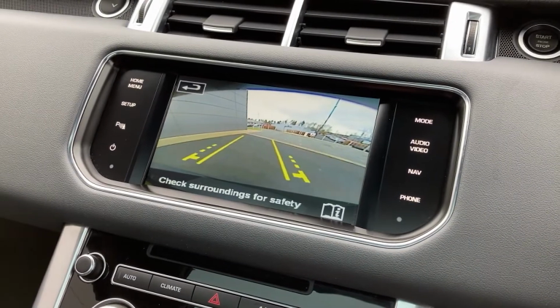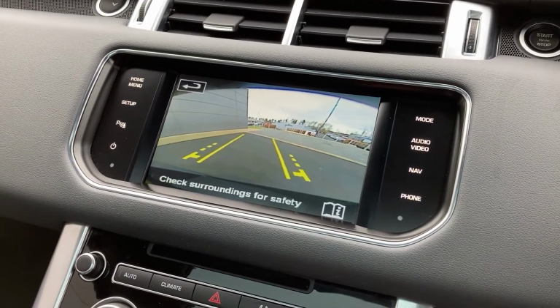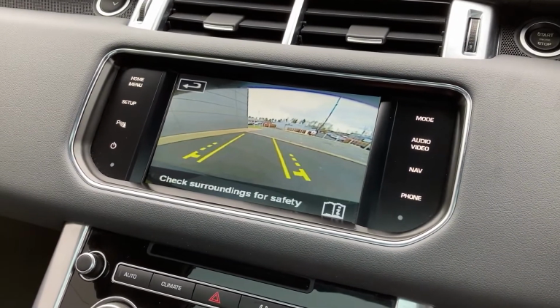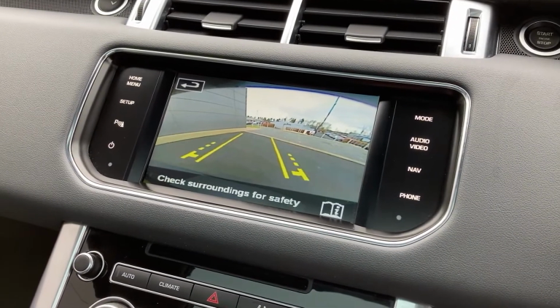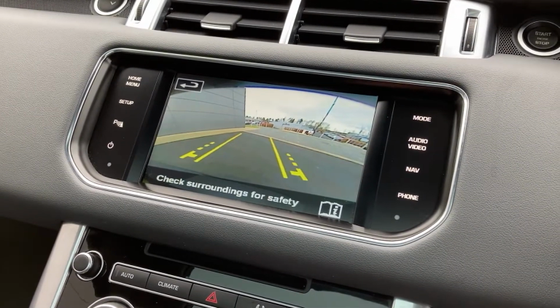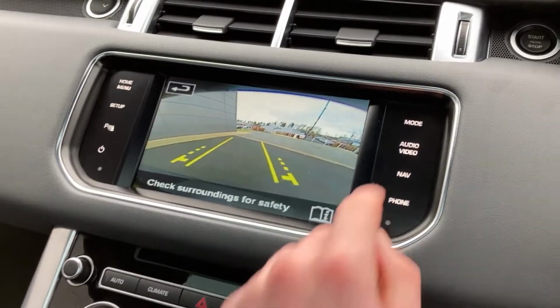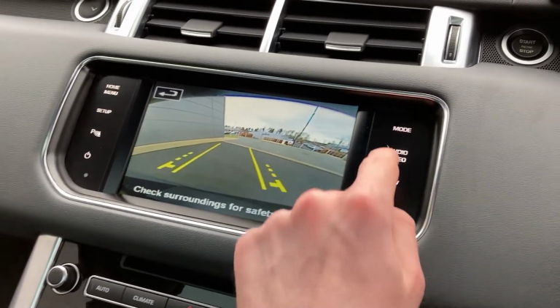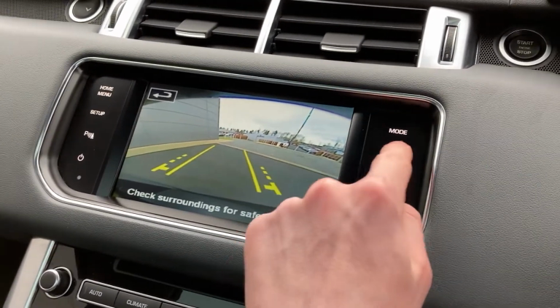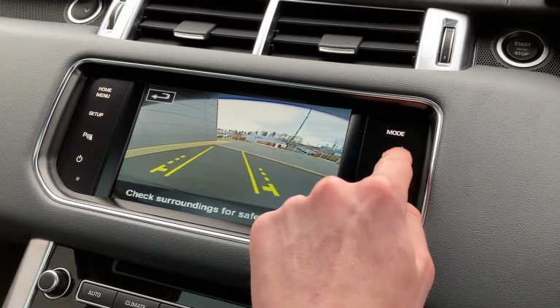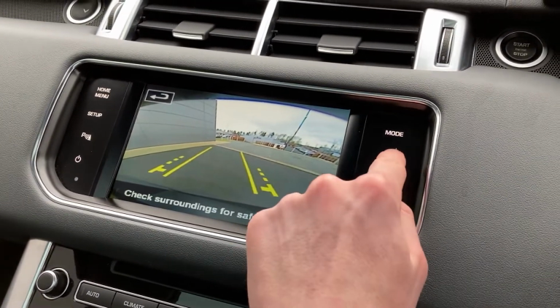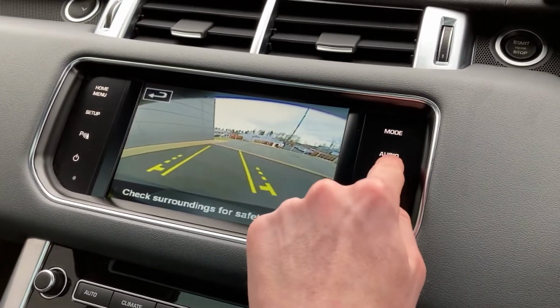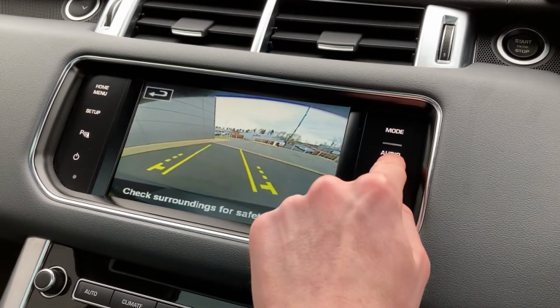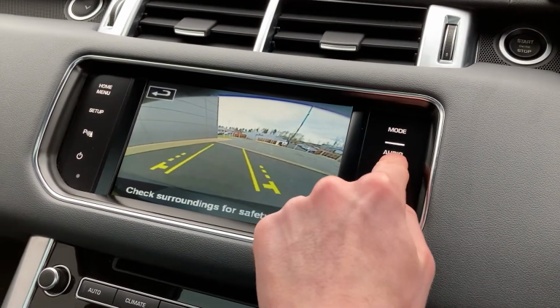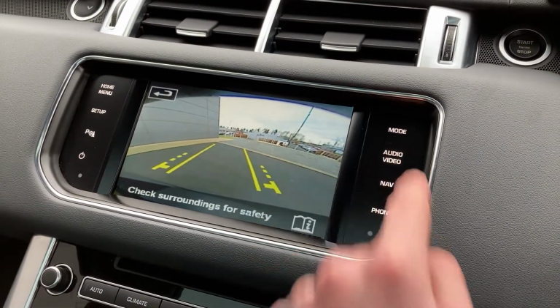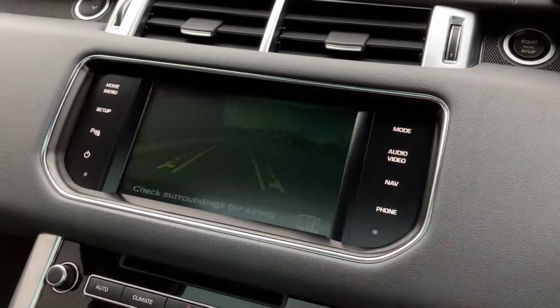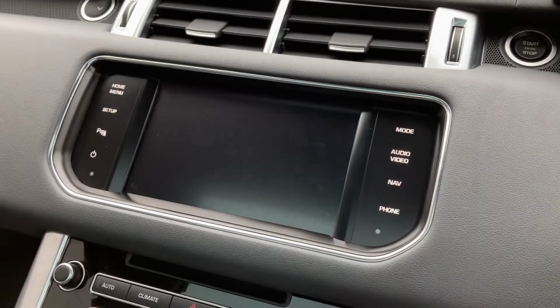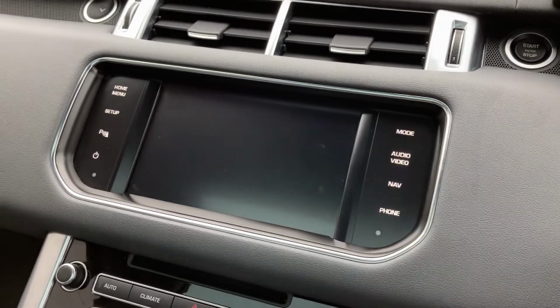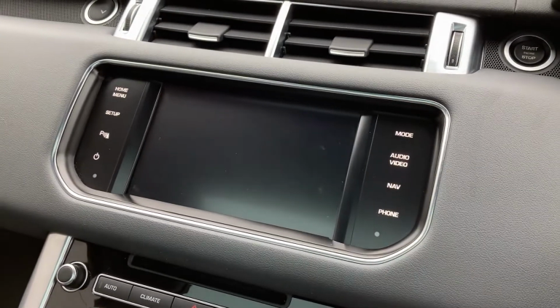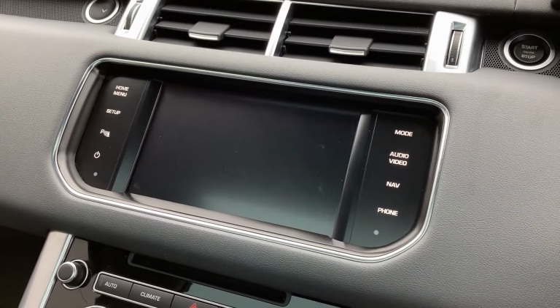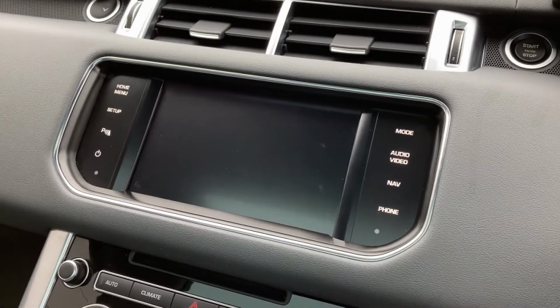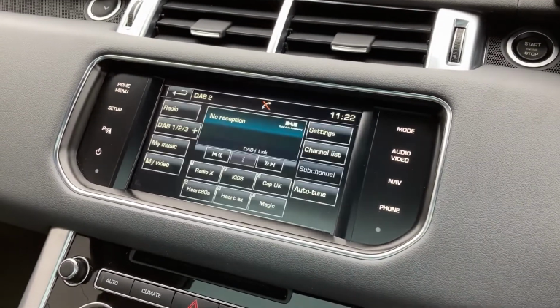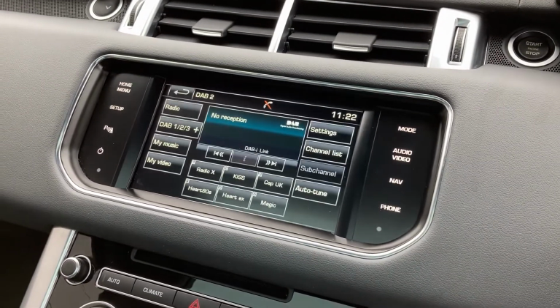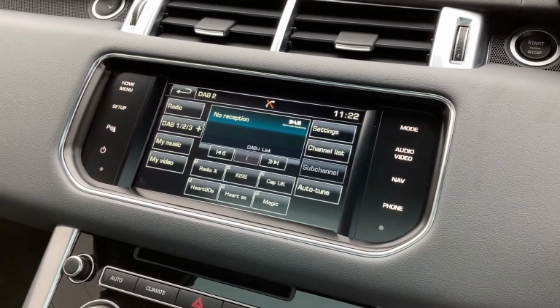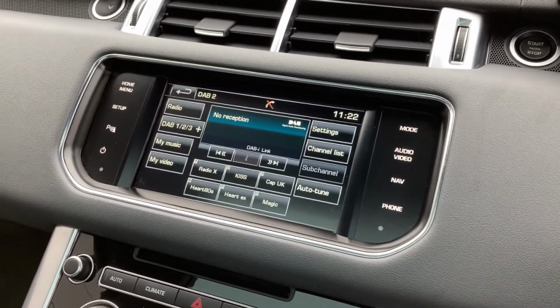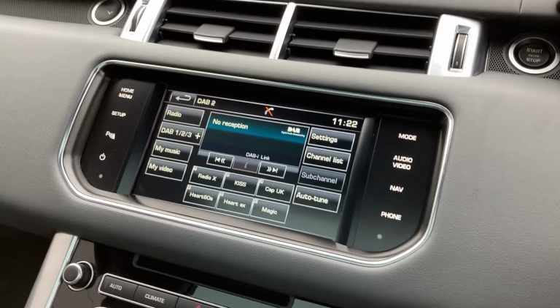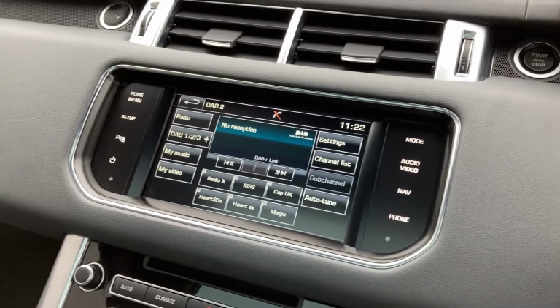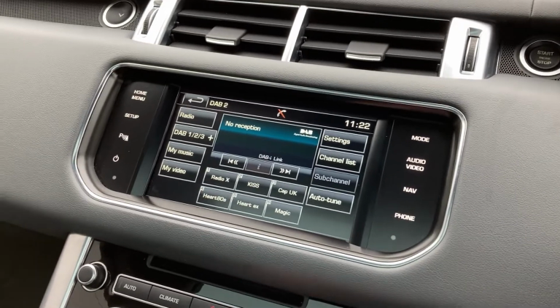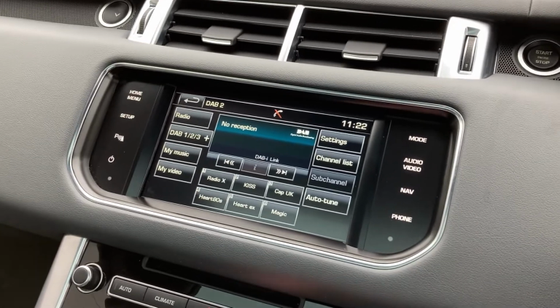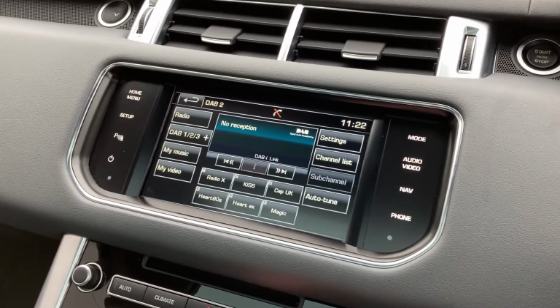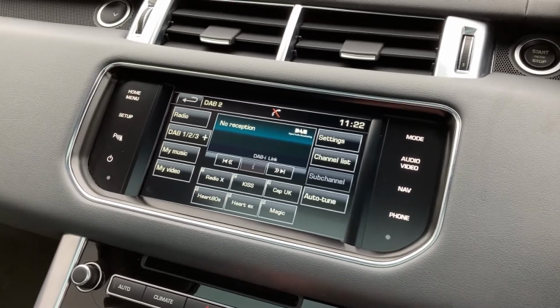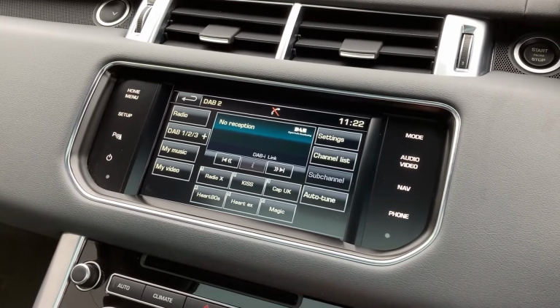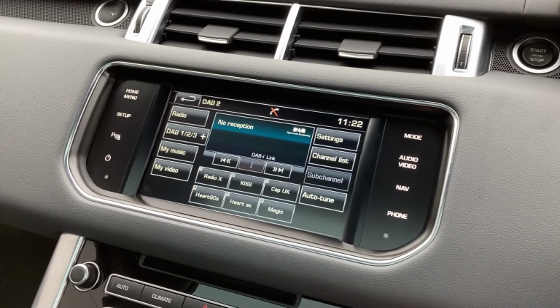Coming to the 8 inch top display we have the InControl navigation, rear camera as well as DAB radio.